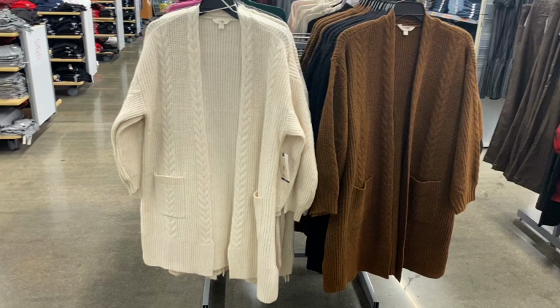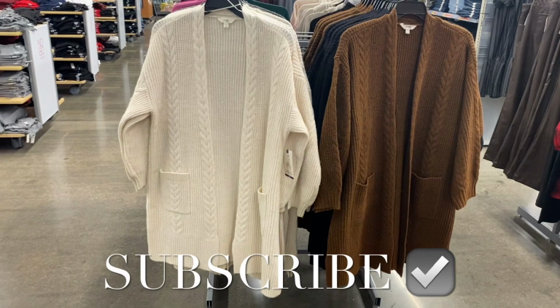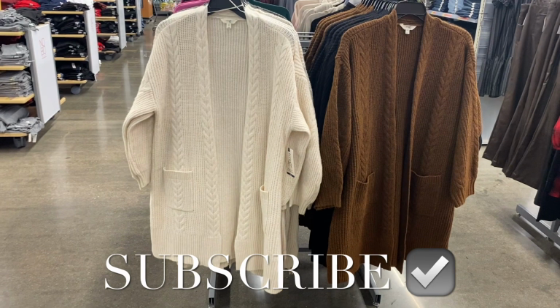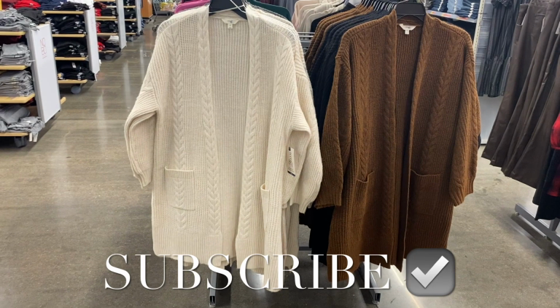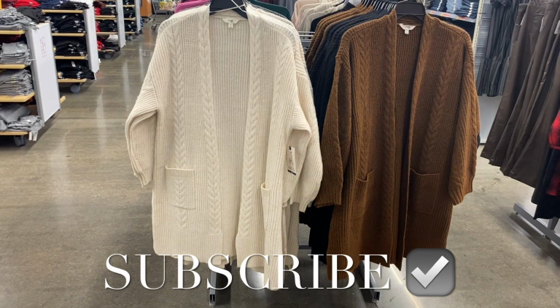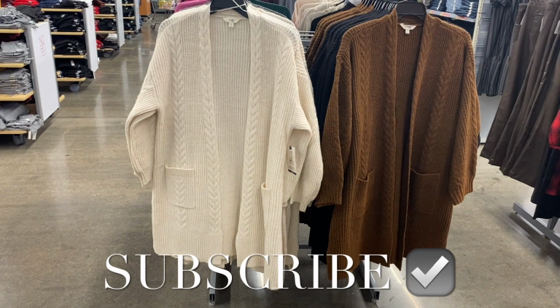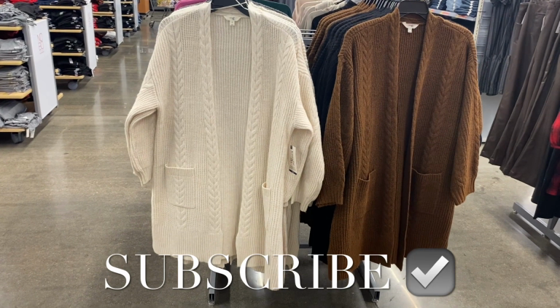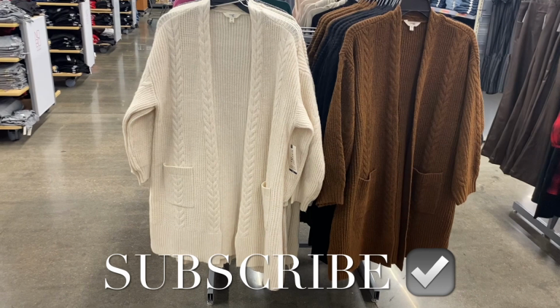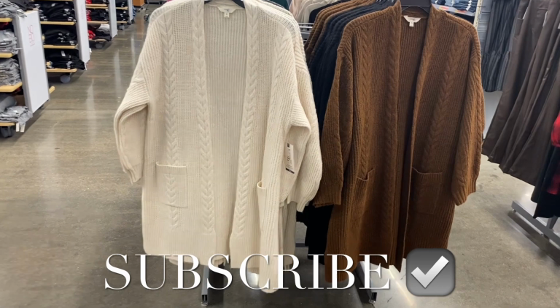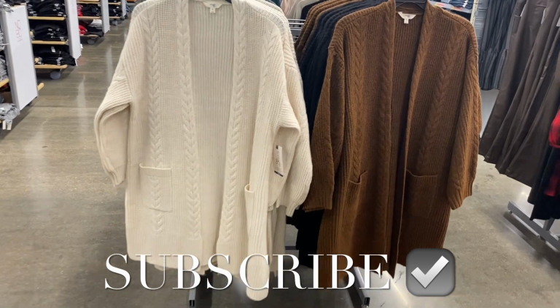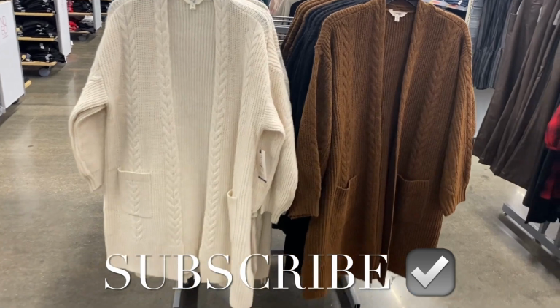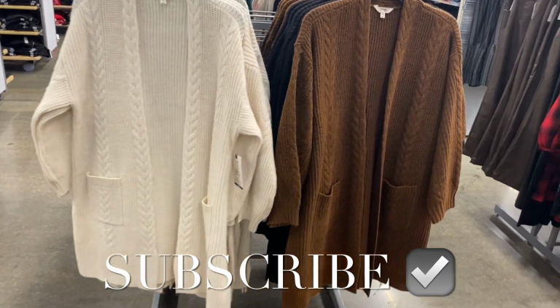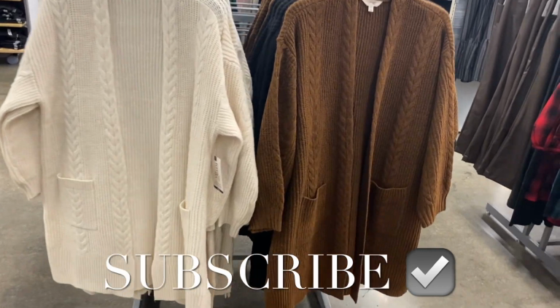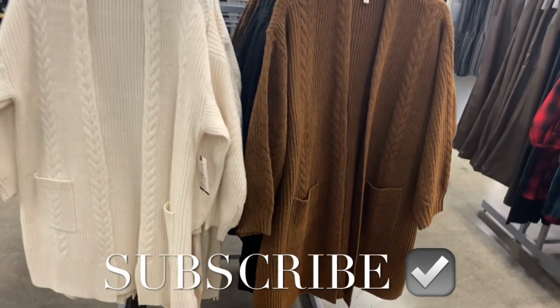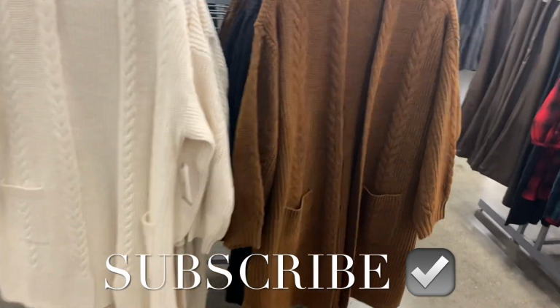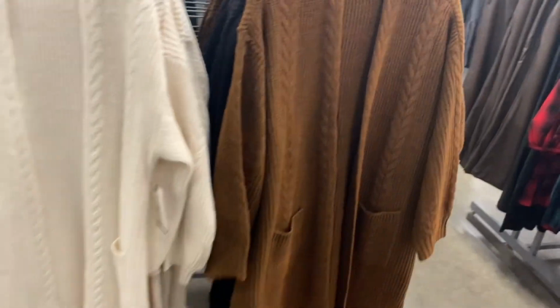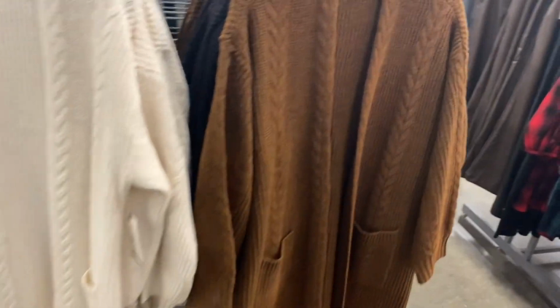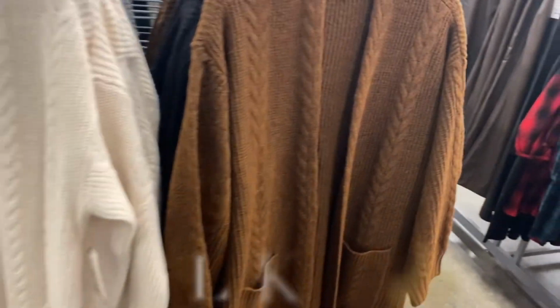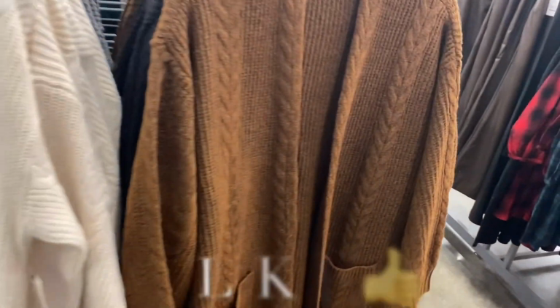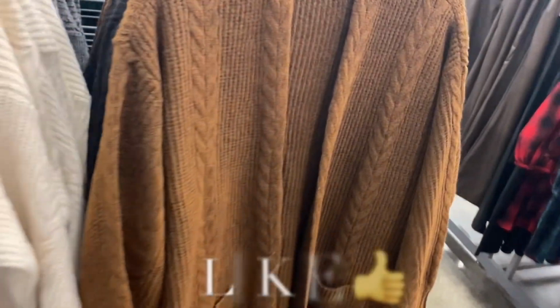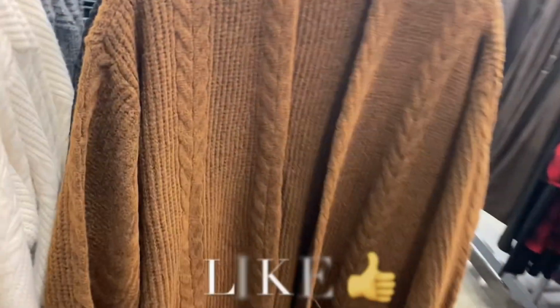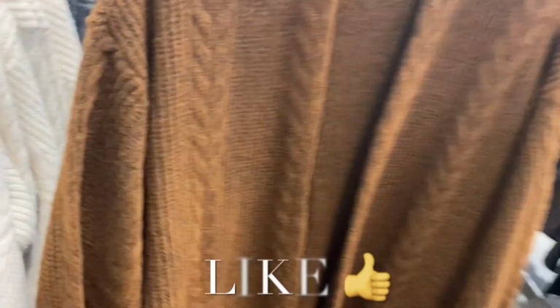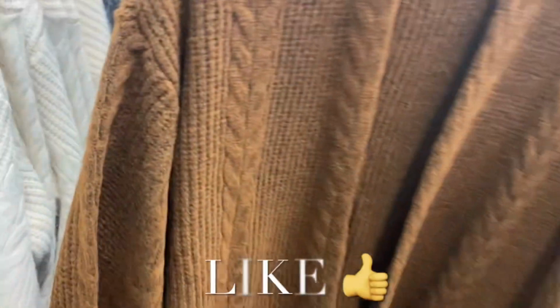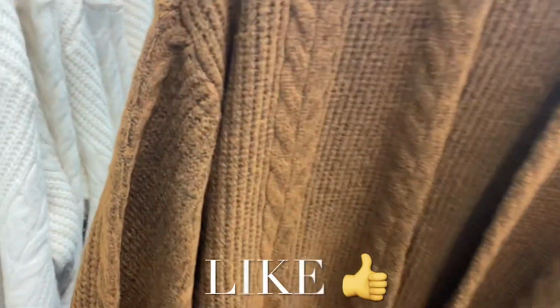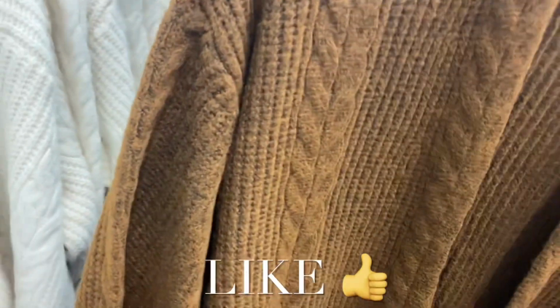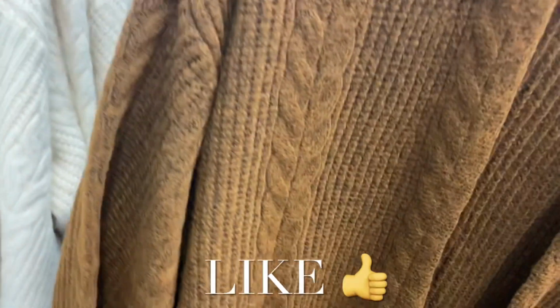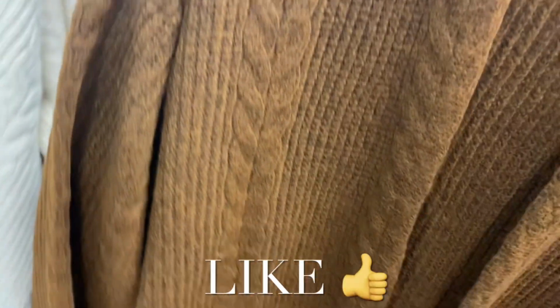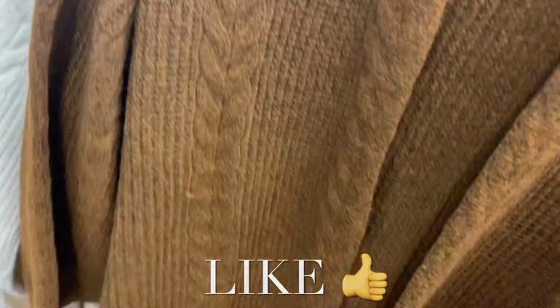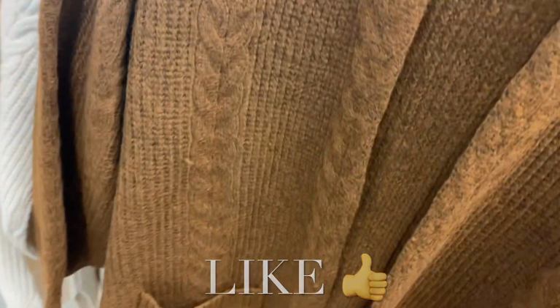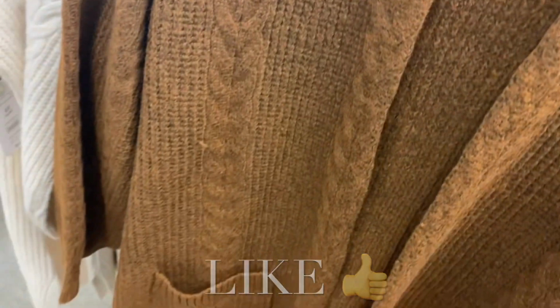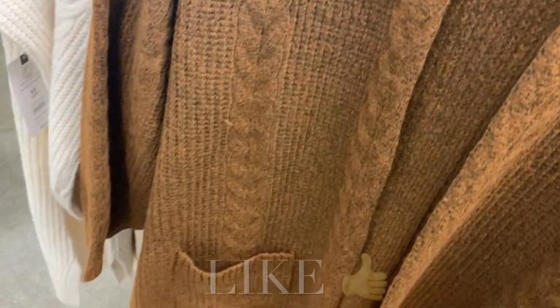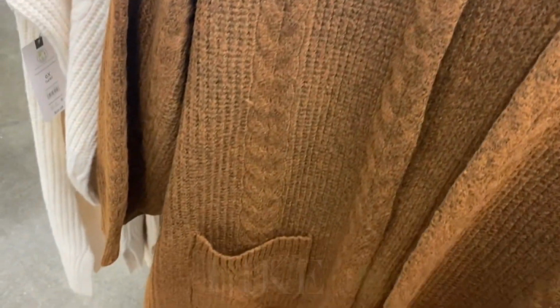Hey, welcome back to my channel! I'm at Walmart and they have so much new stuff.